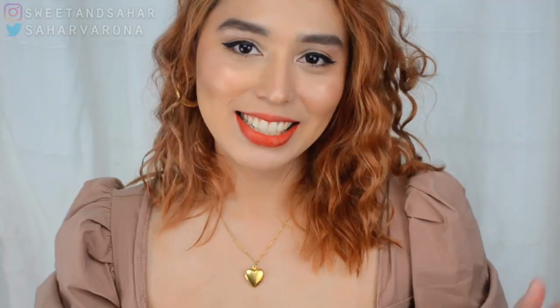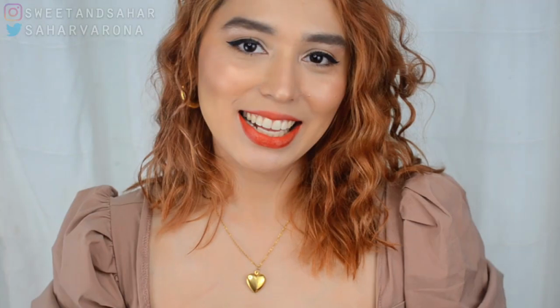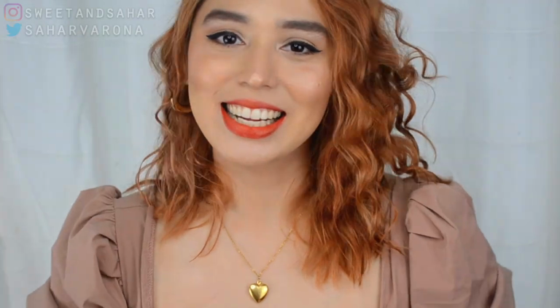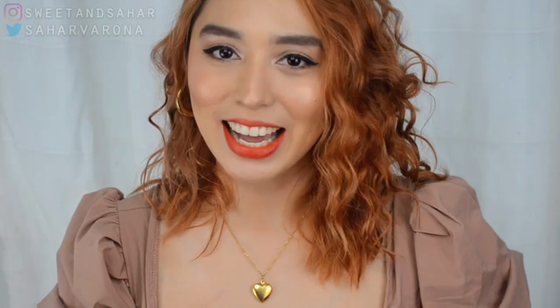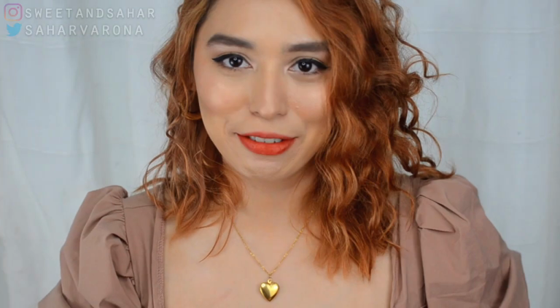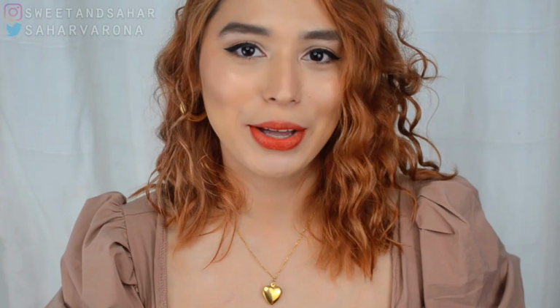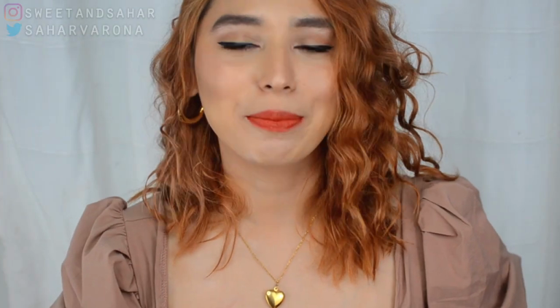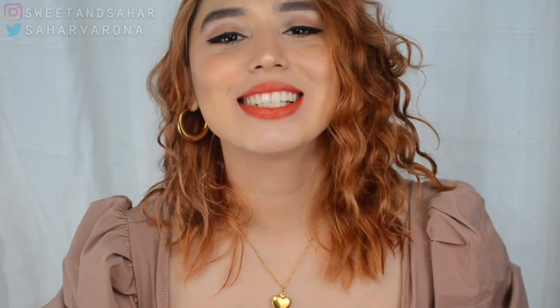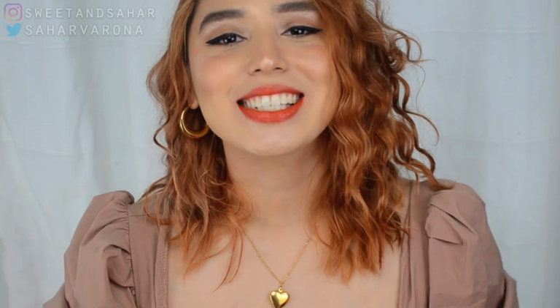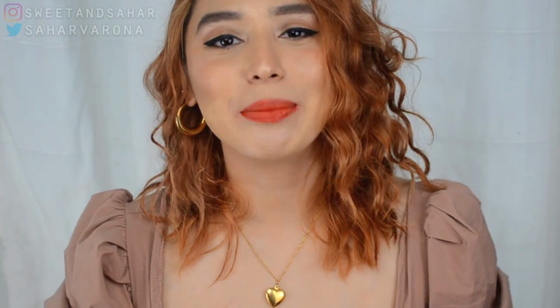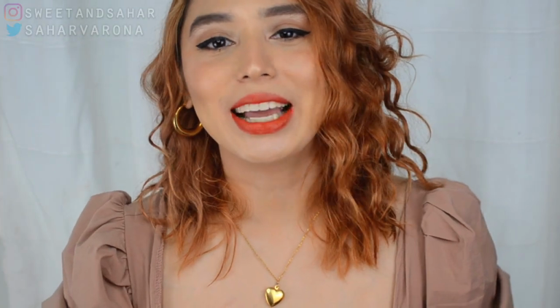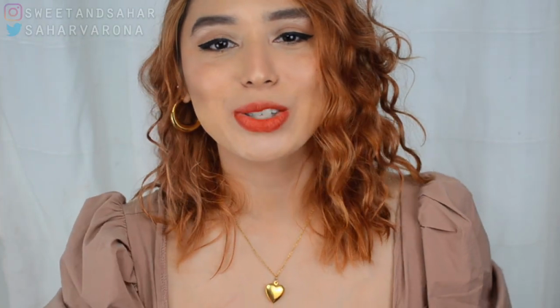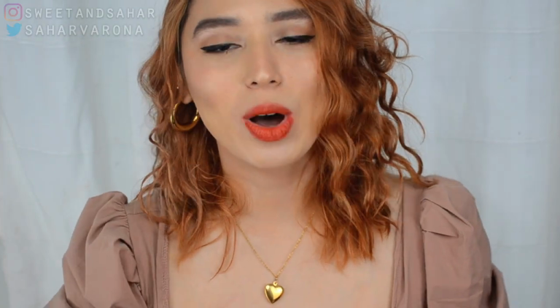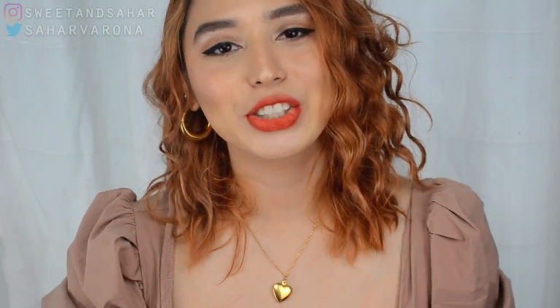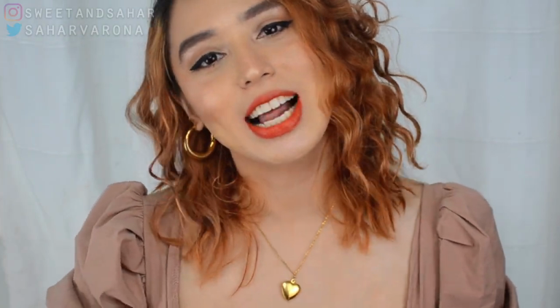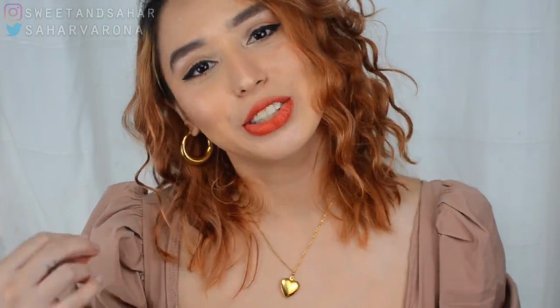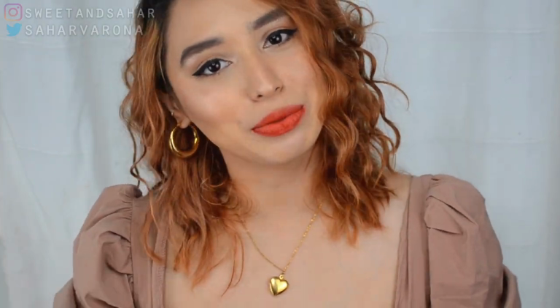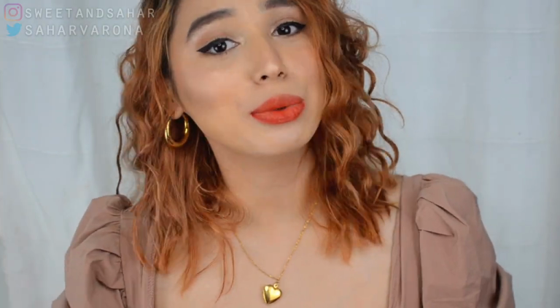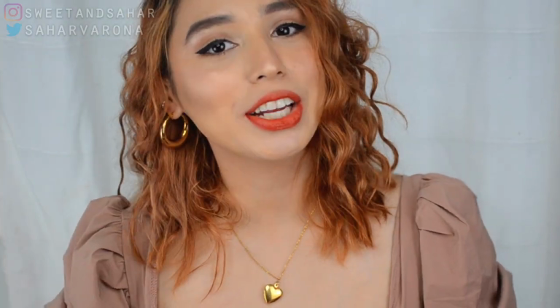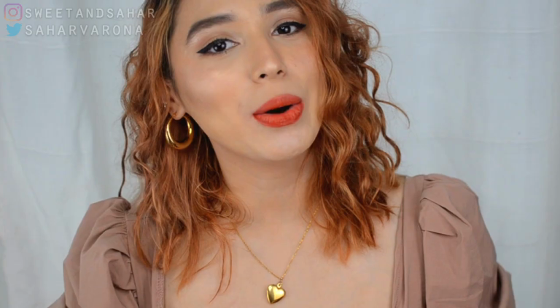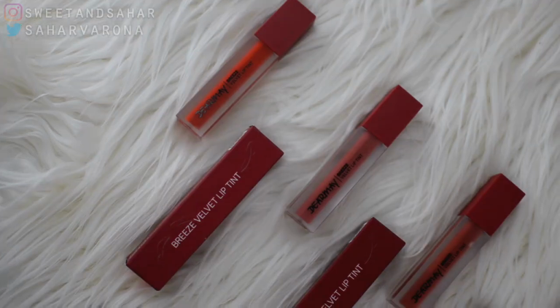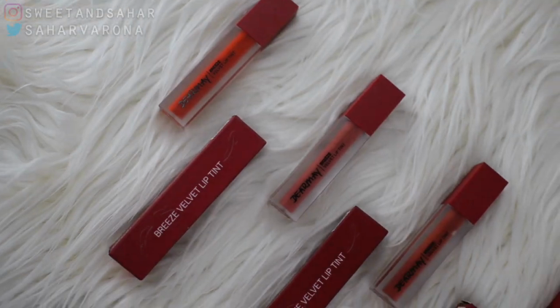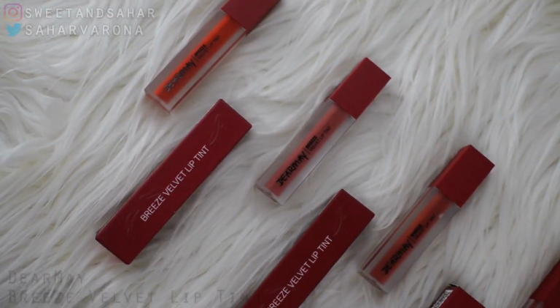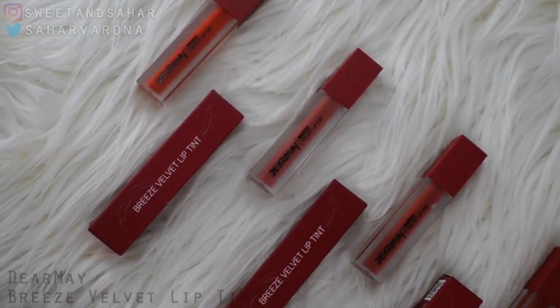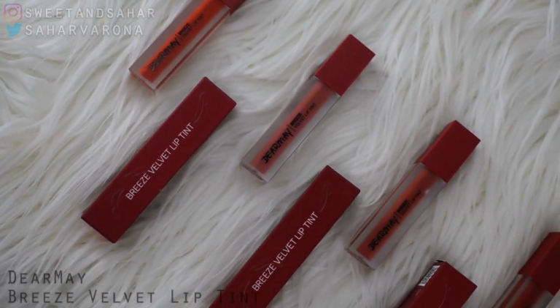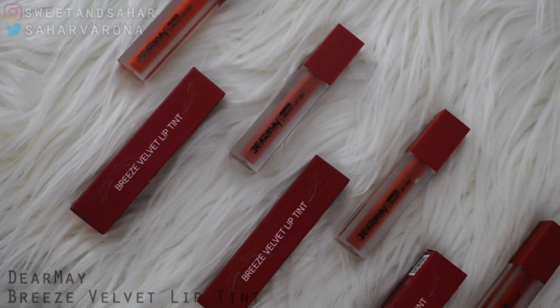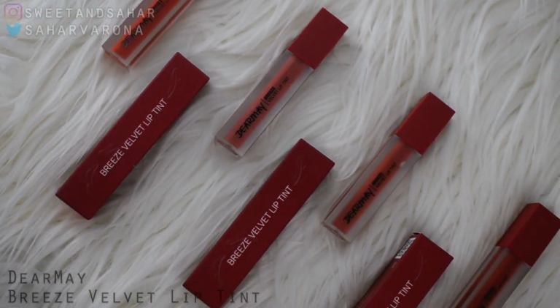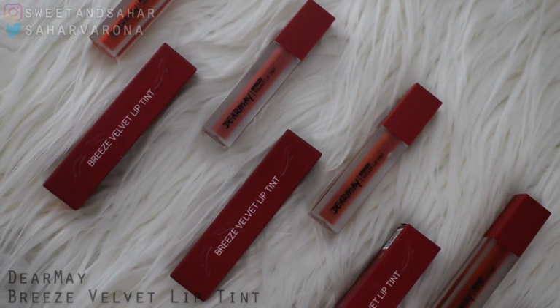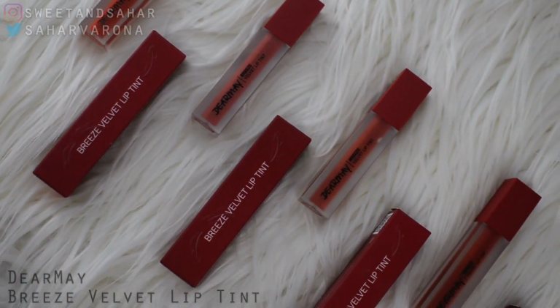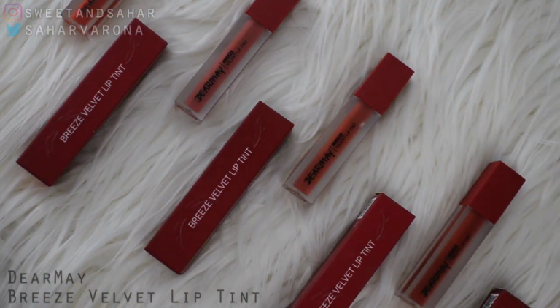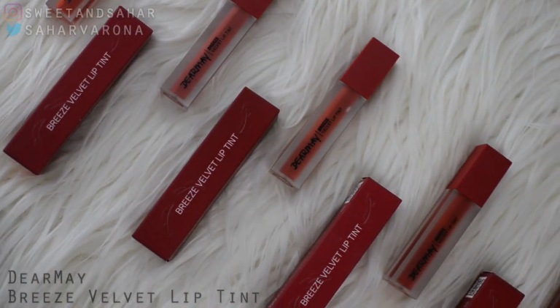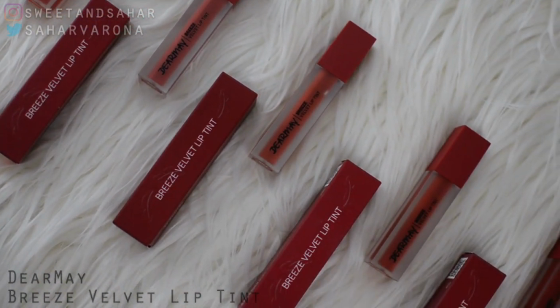Today is an exciting video because it's going to be a swatch slash review video of the Dear May Breeze Velvet Lip Tints.